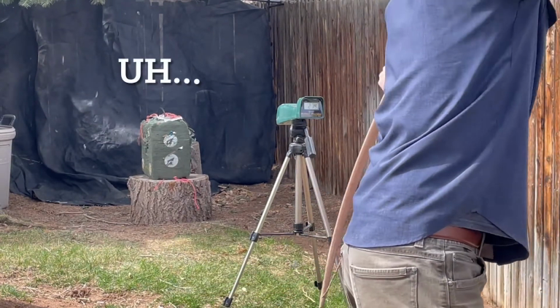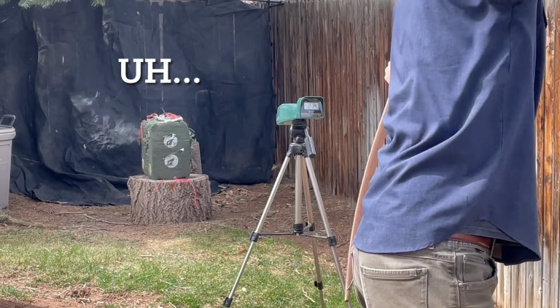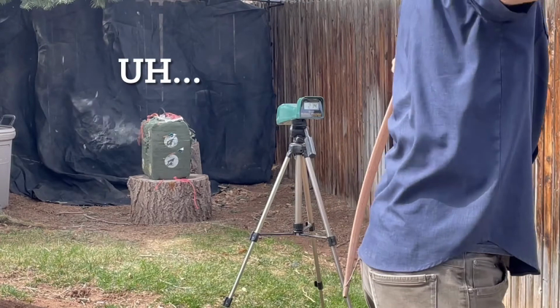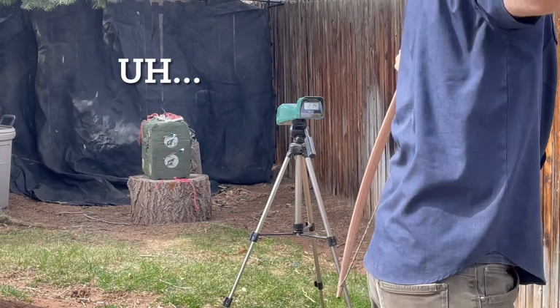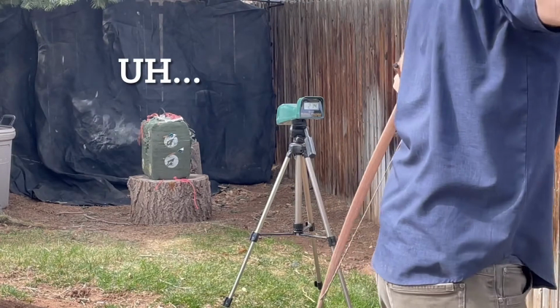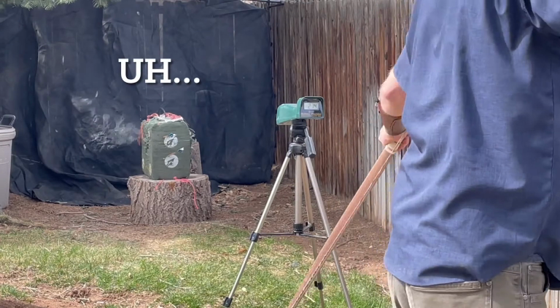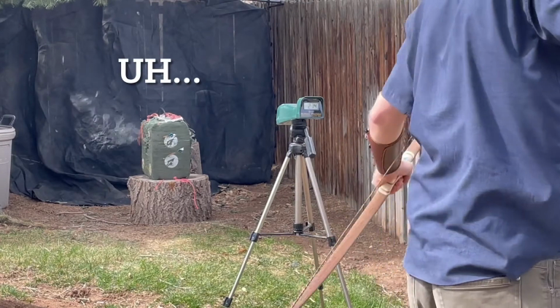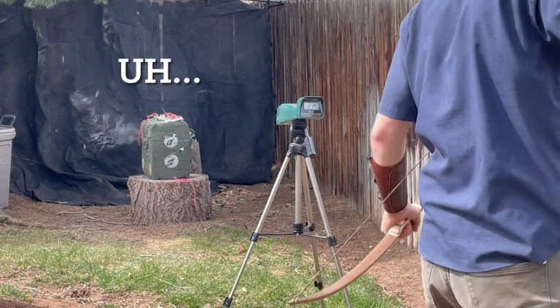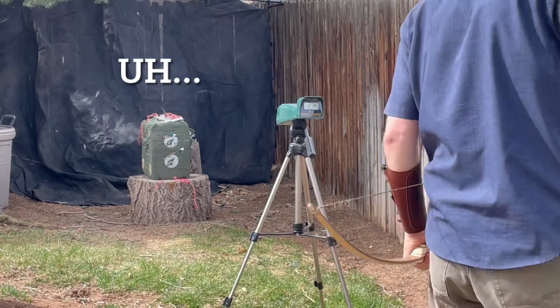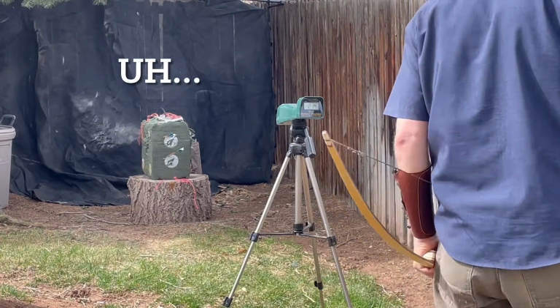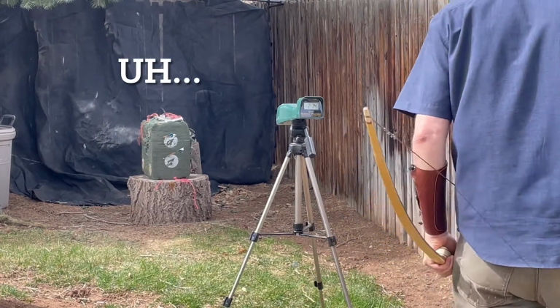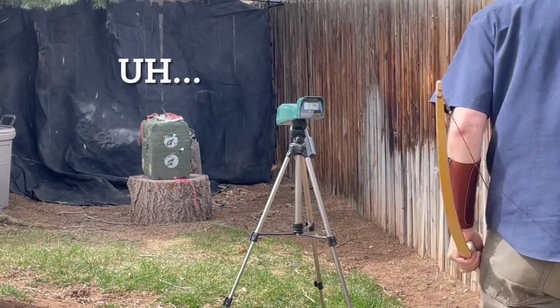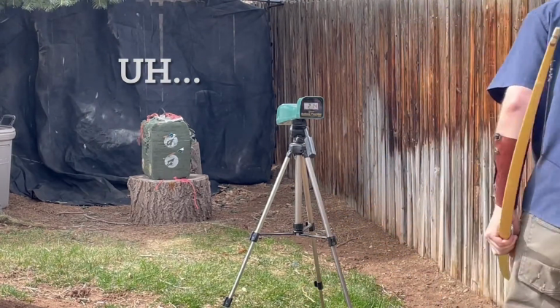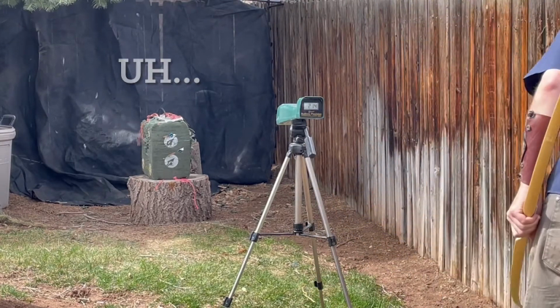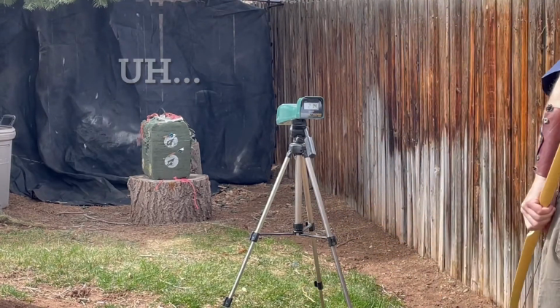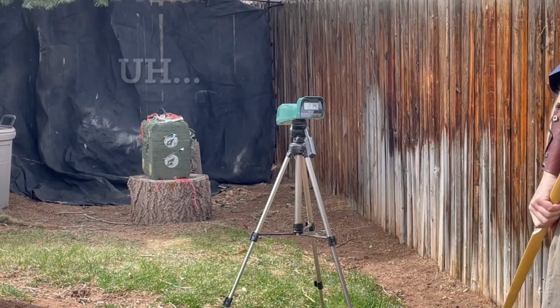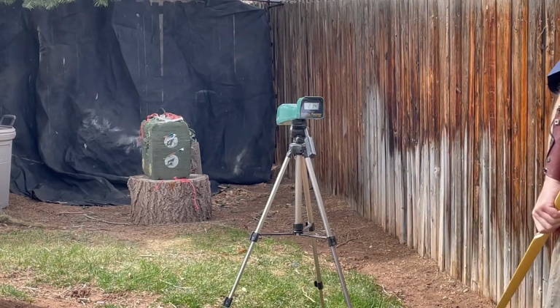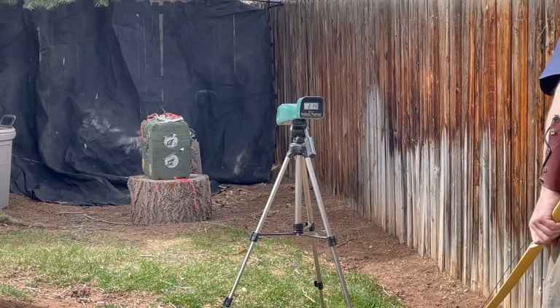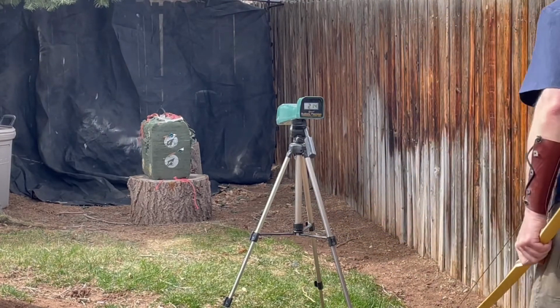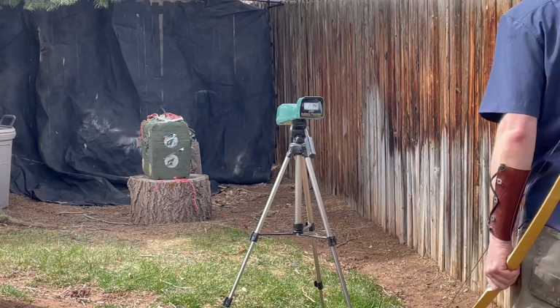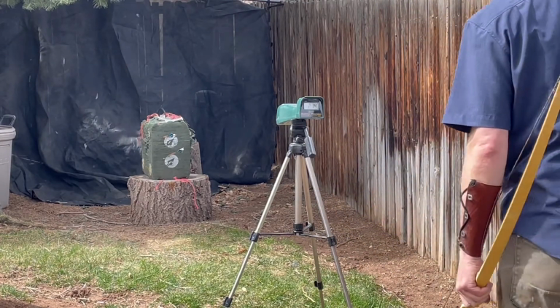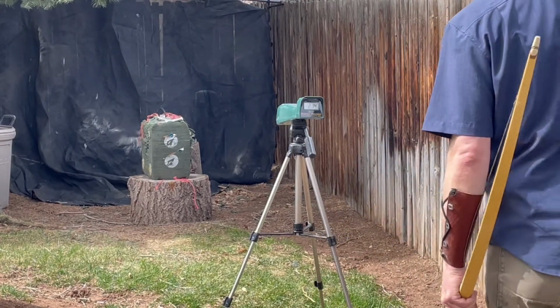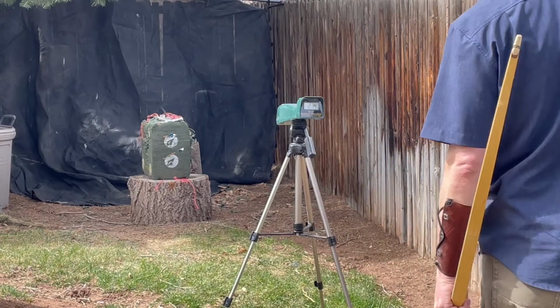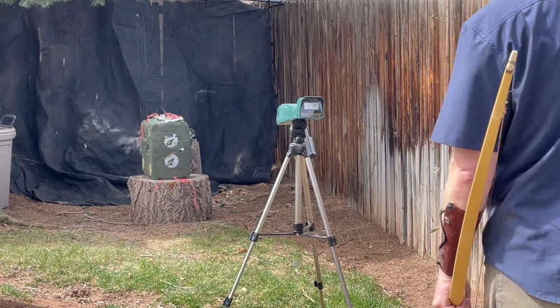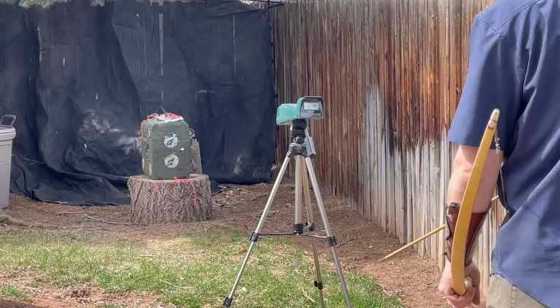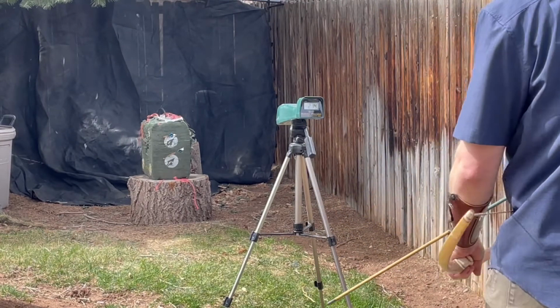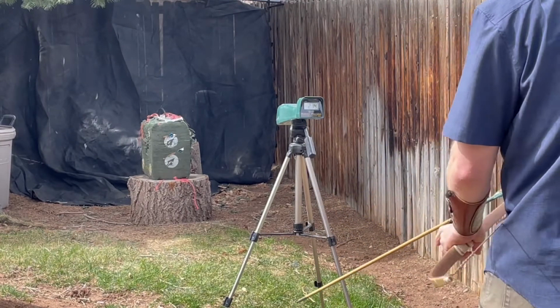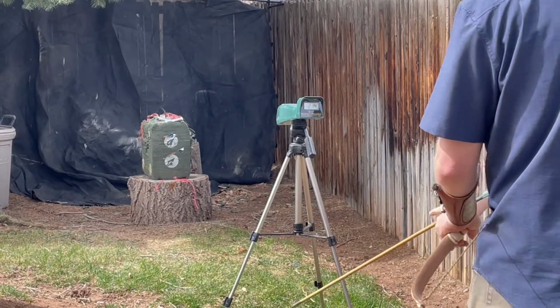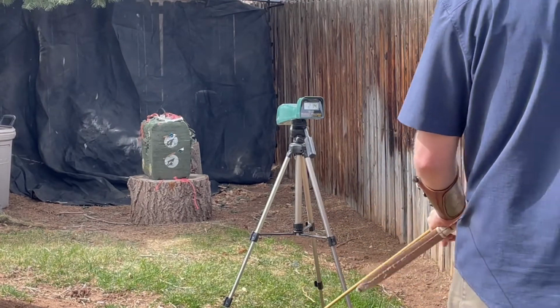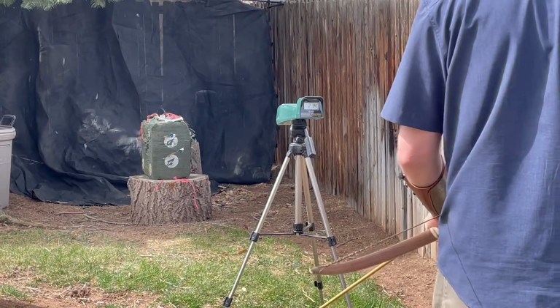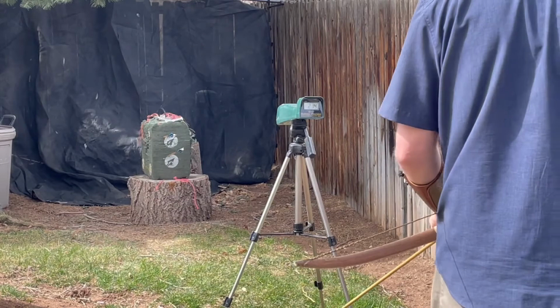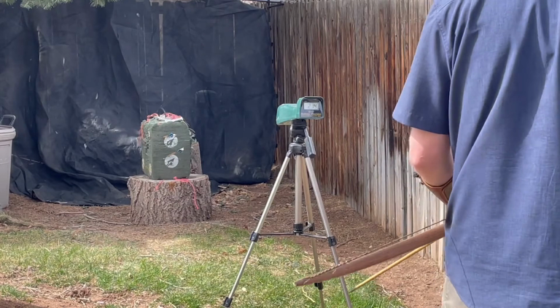First shot with the peri-reflex bow: 156 feet per second — though I'm not sure the reading was accurate.